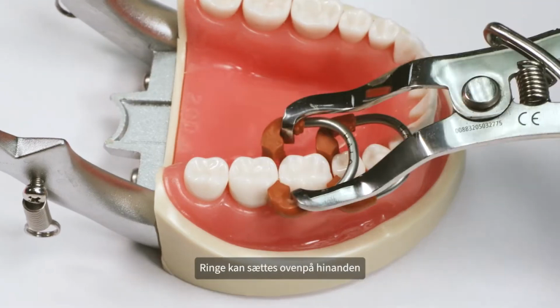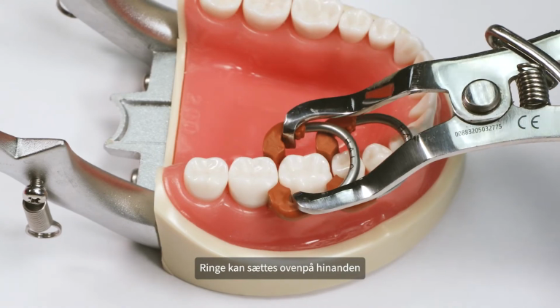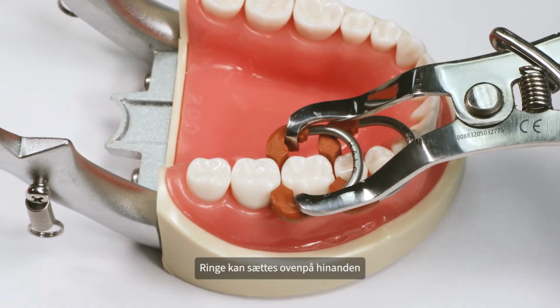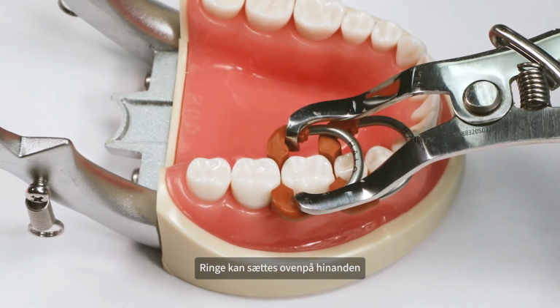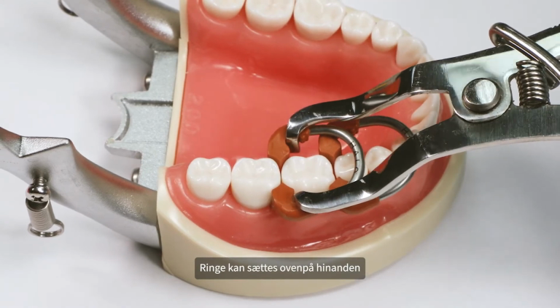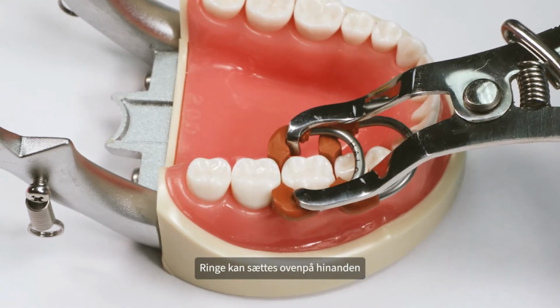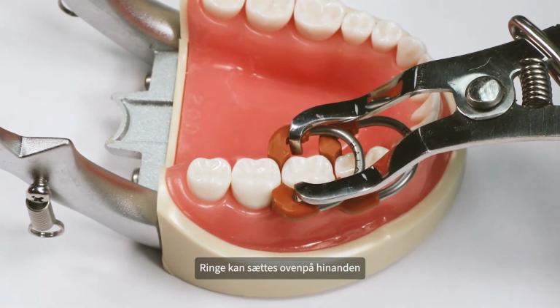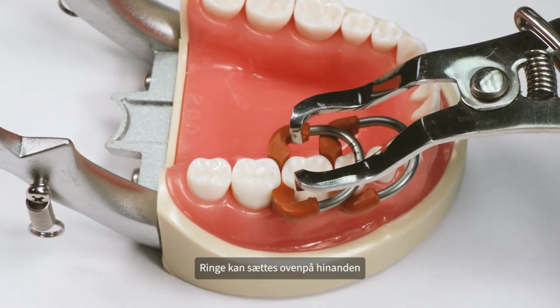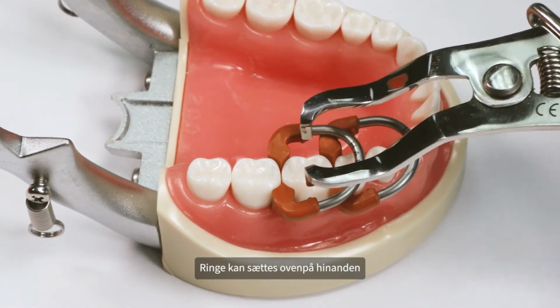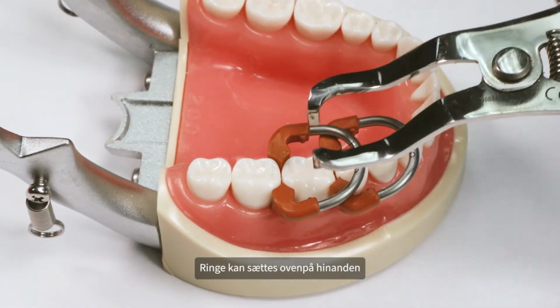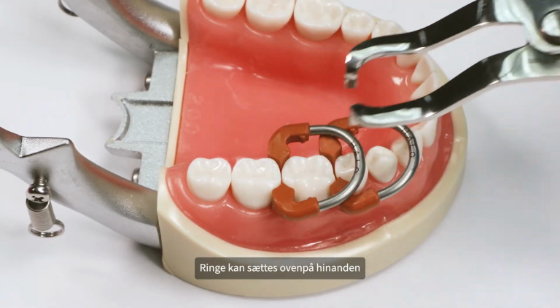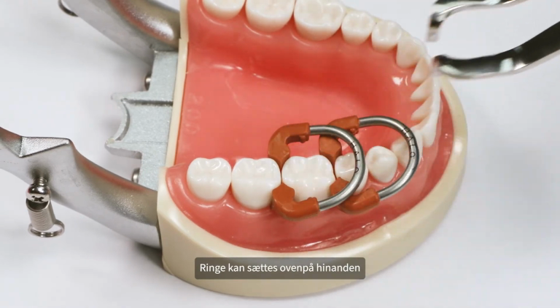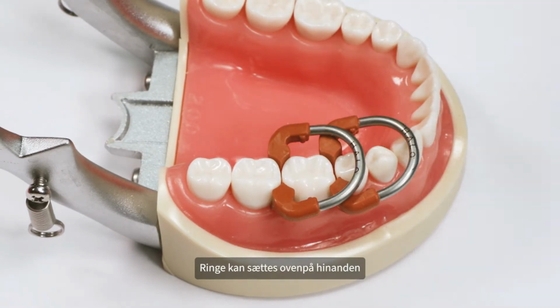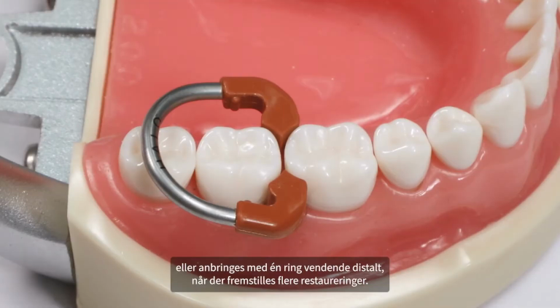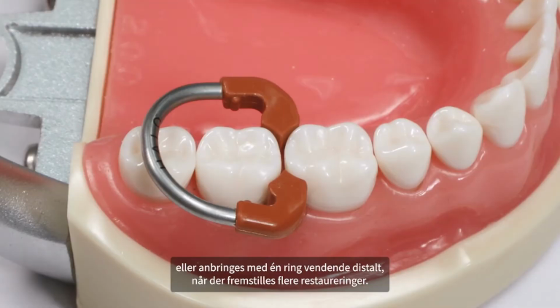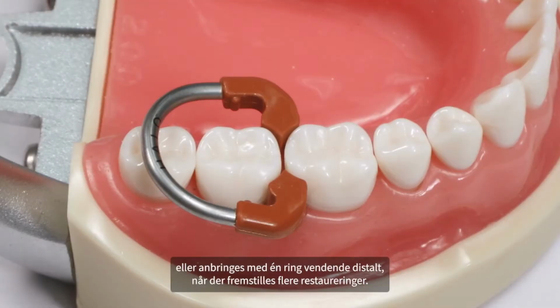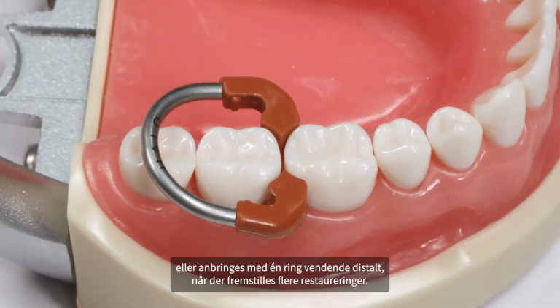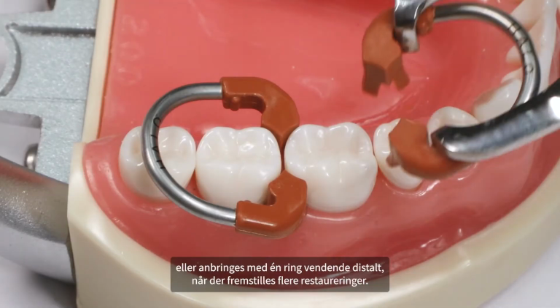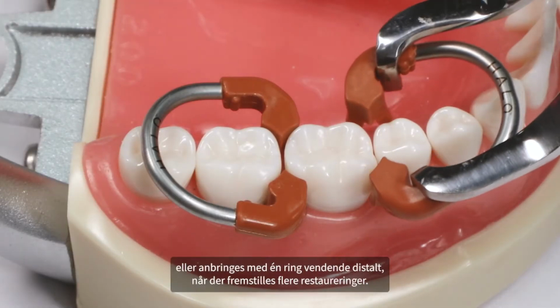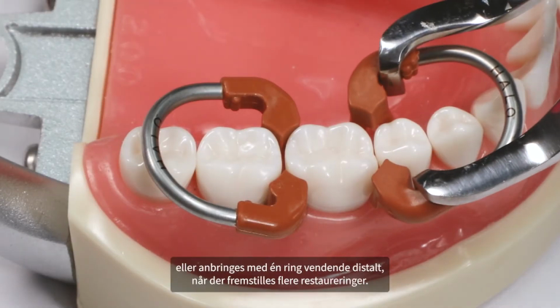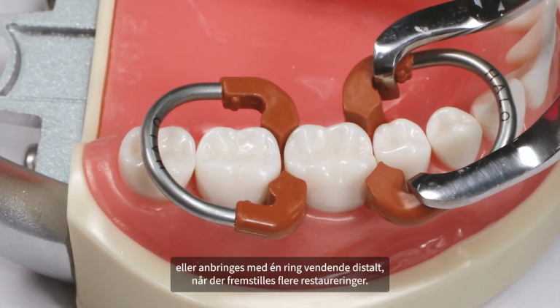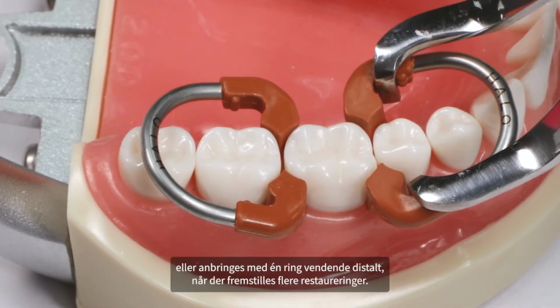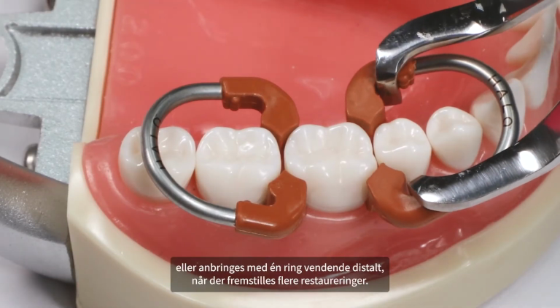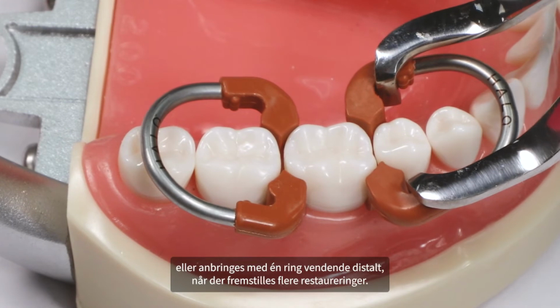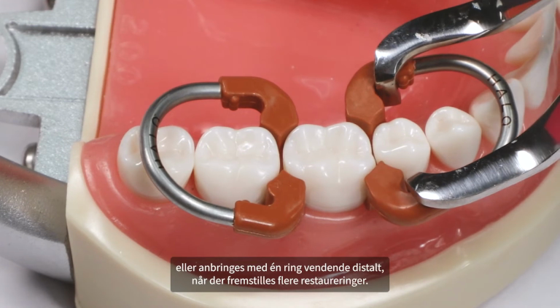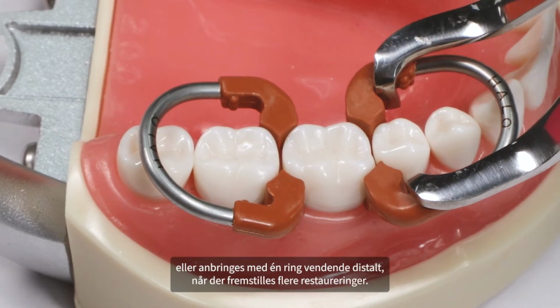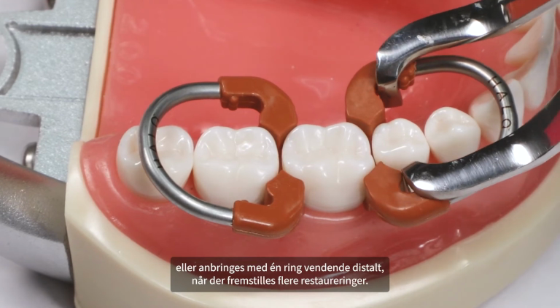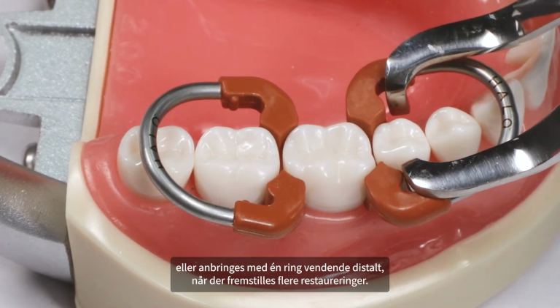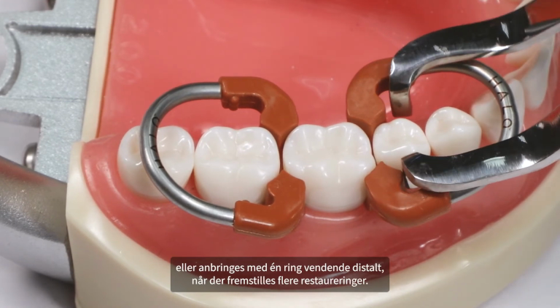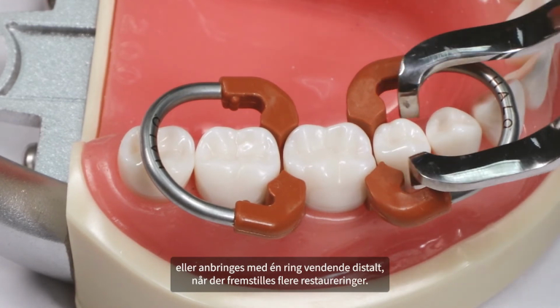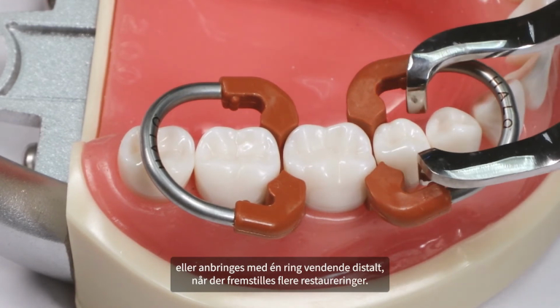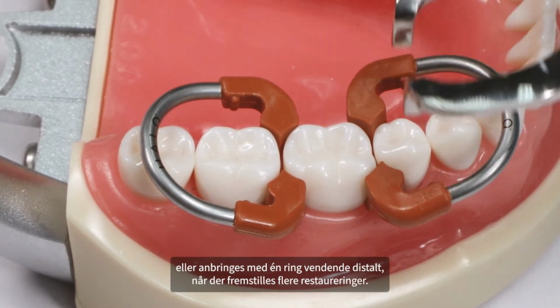Rings can be stacked or configured with one ring toward the distal when performing multiple restorations.